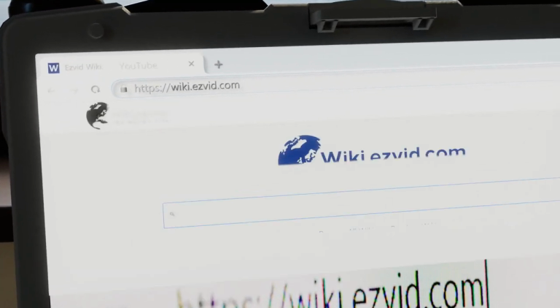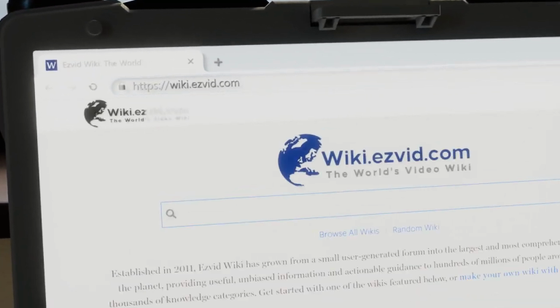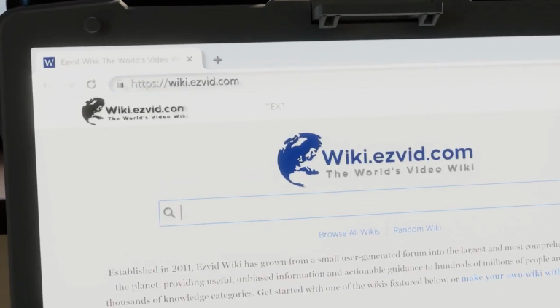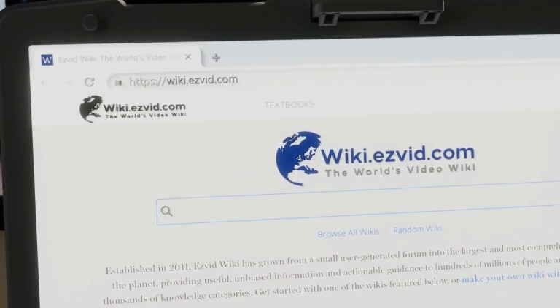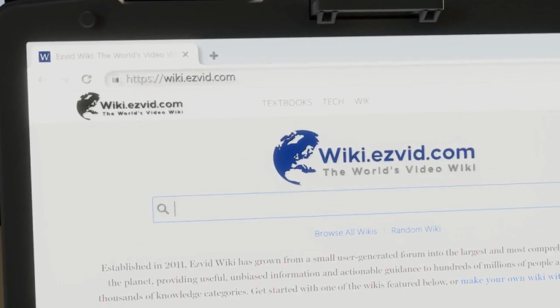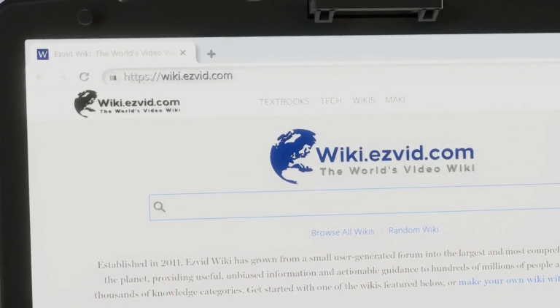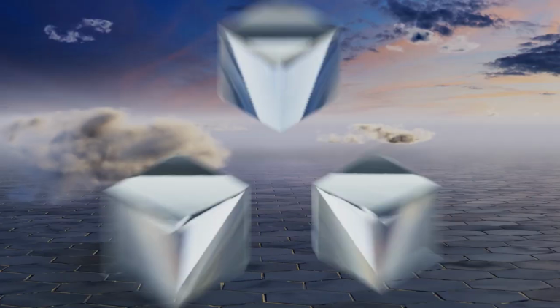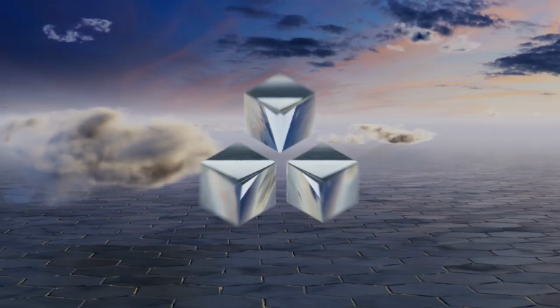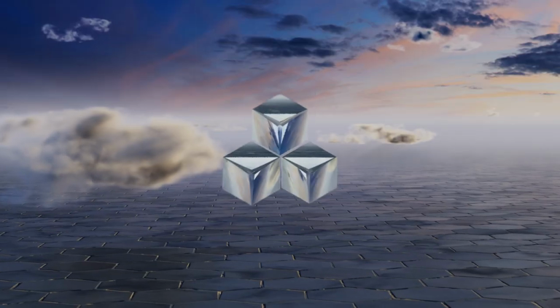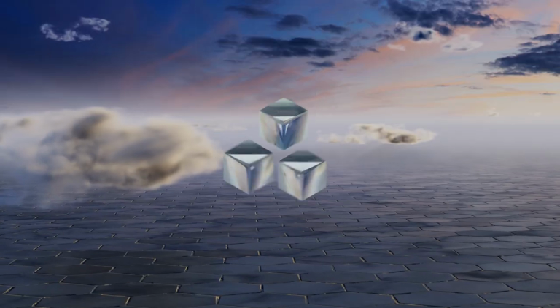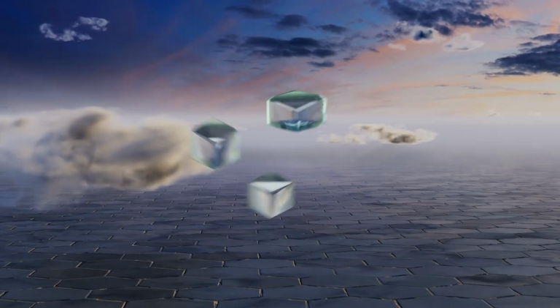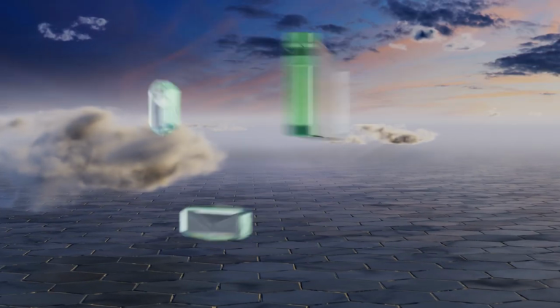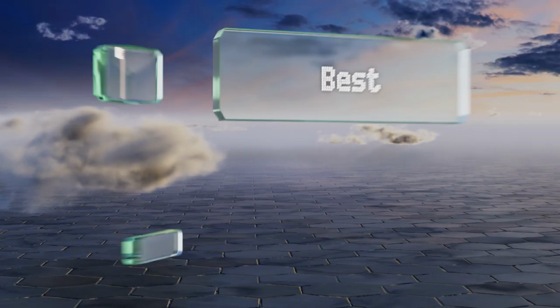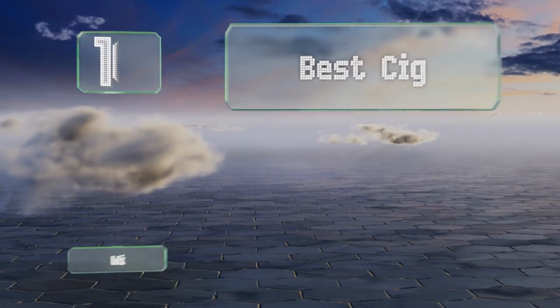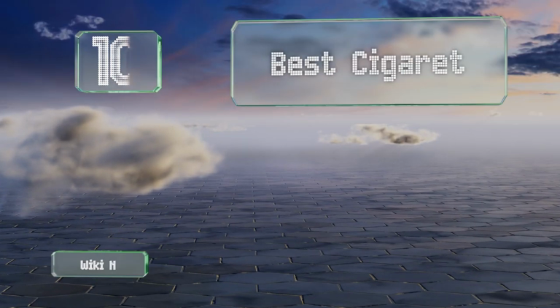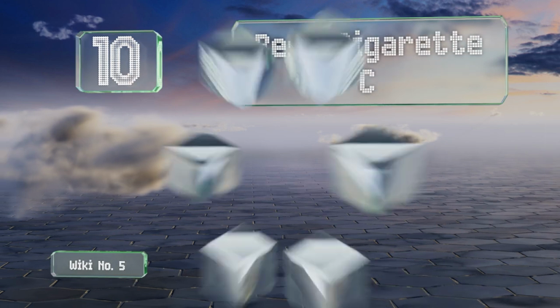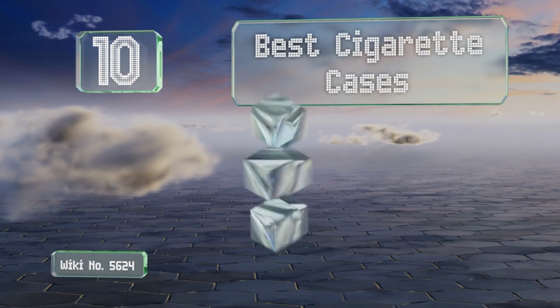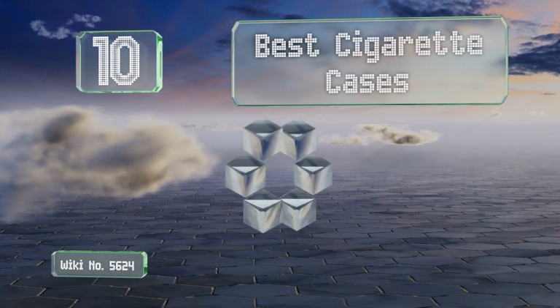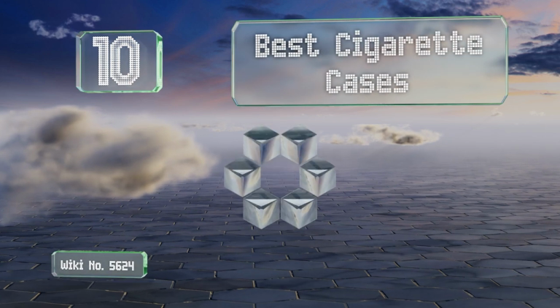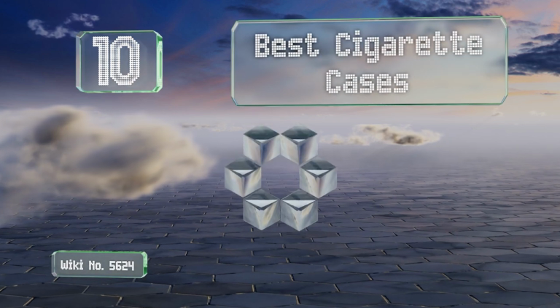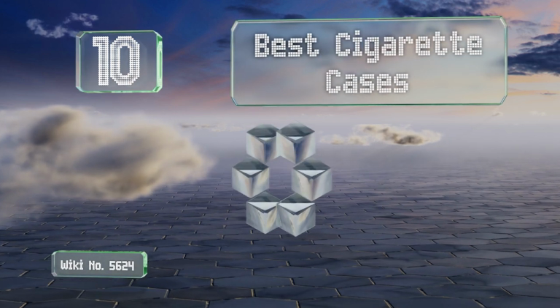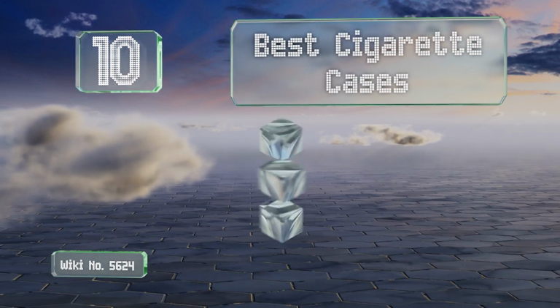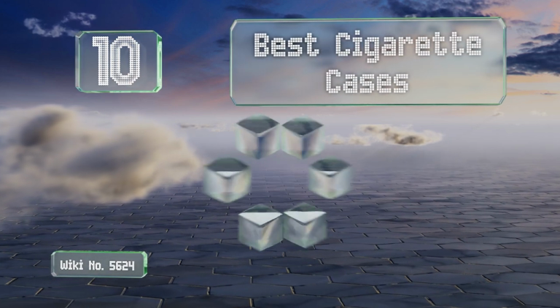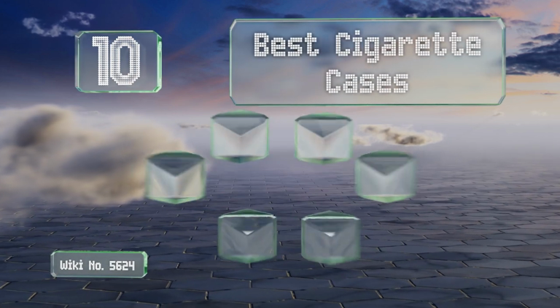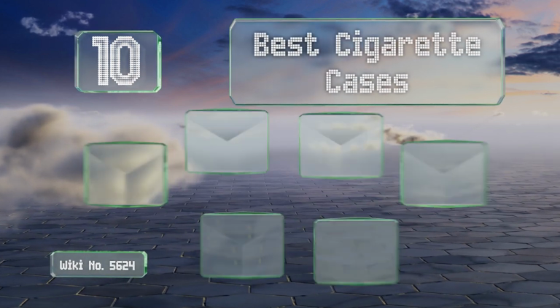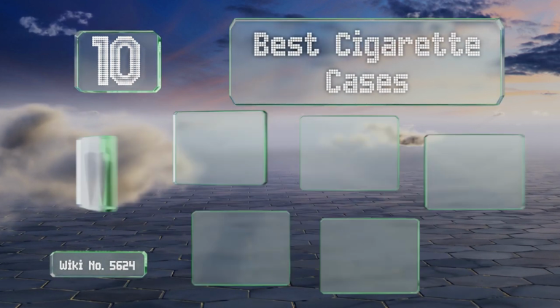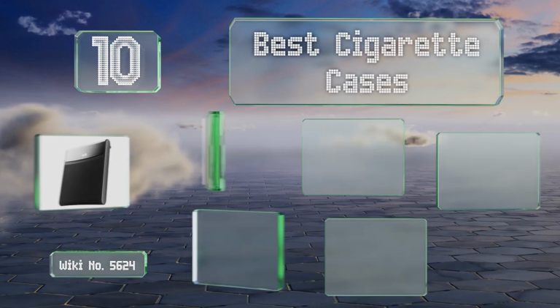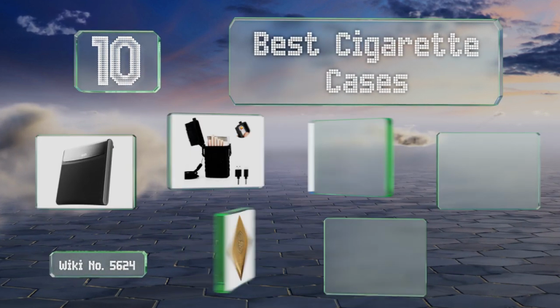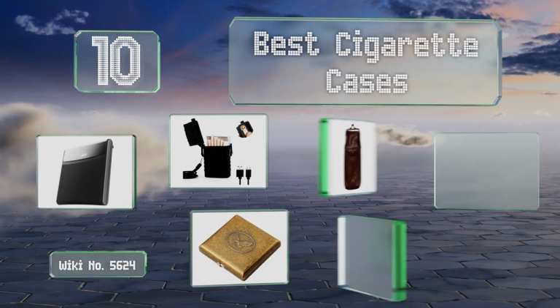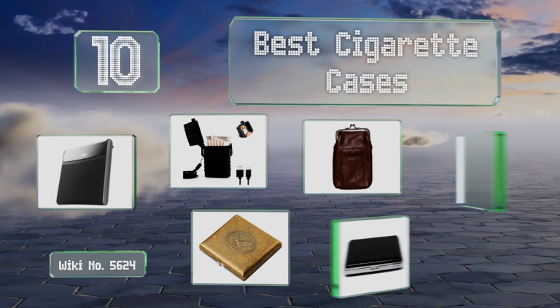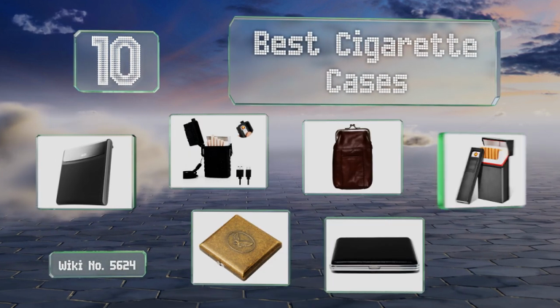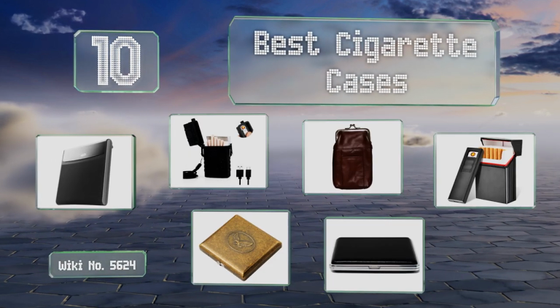EasyVid presents the 10 best cigarette cases. Let's get started with the list.